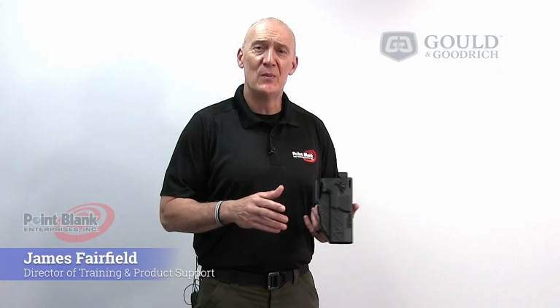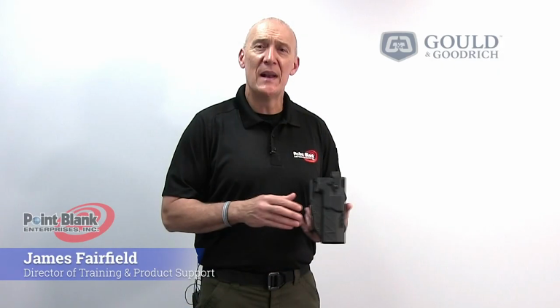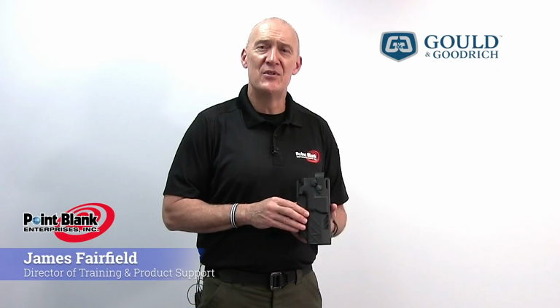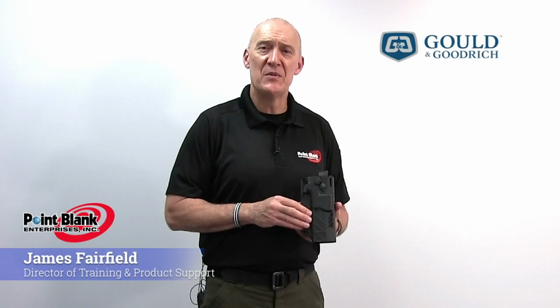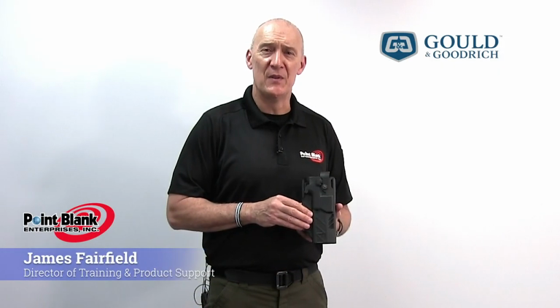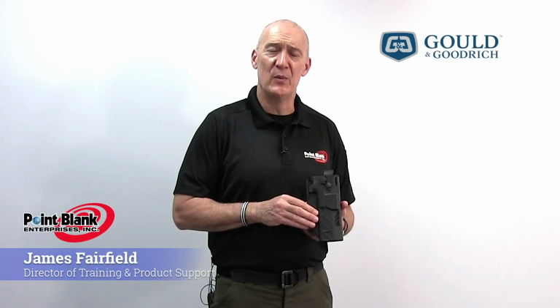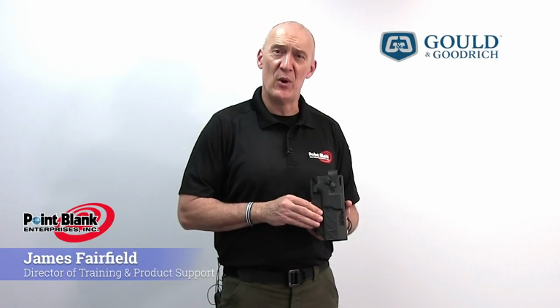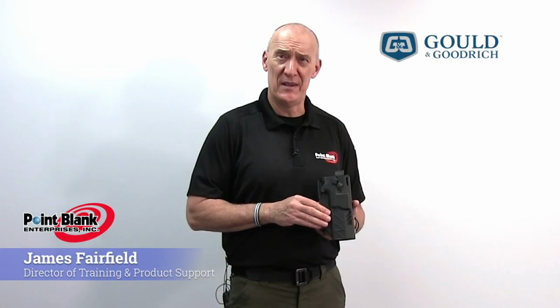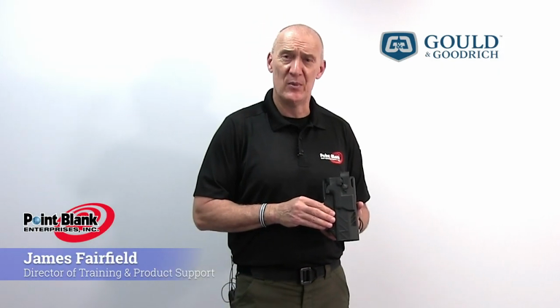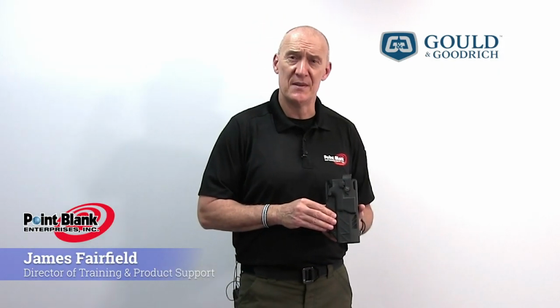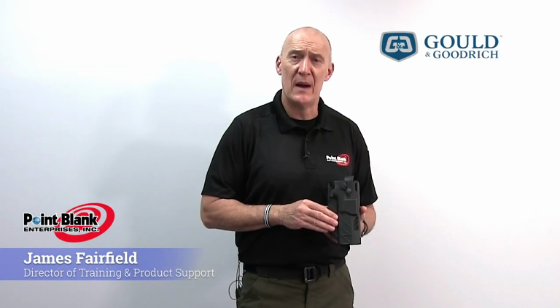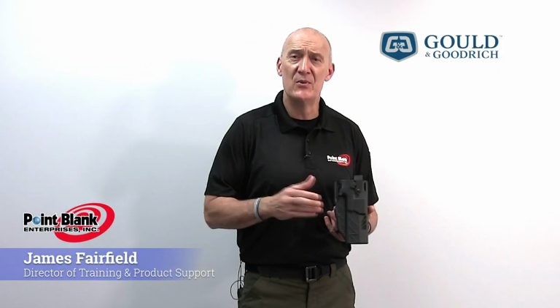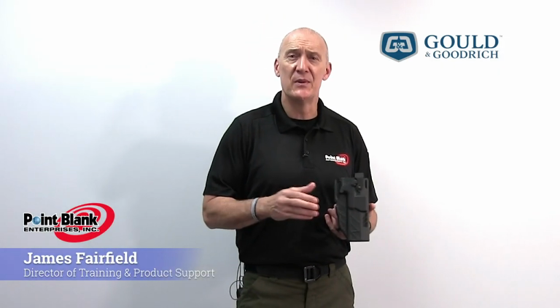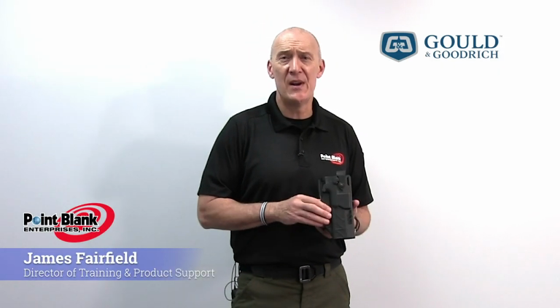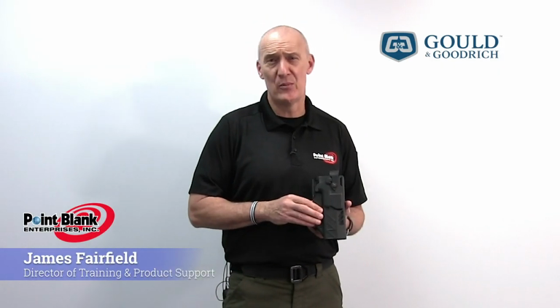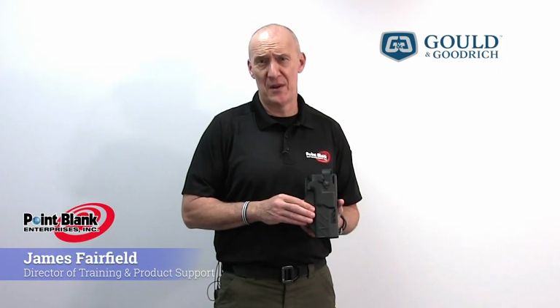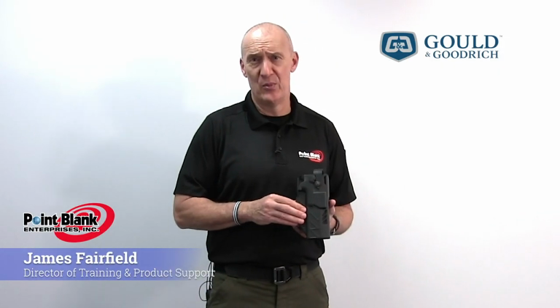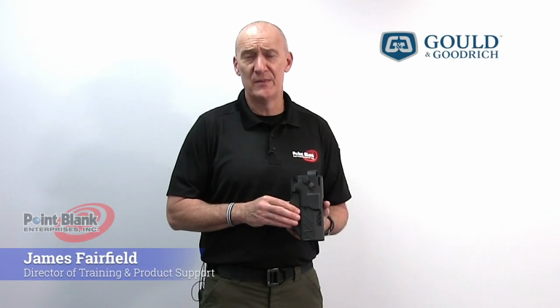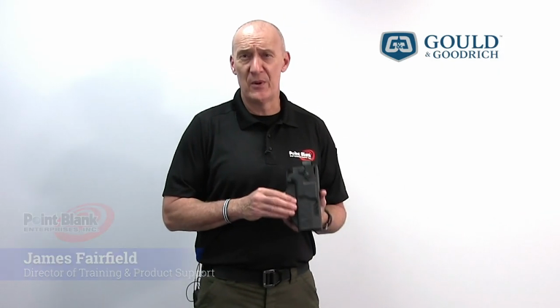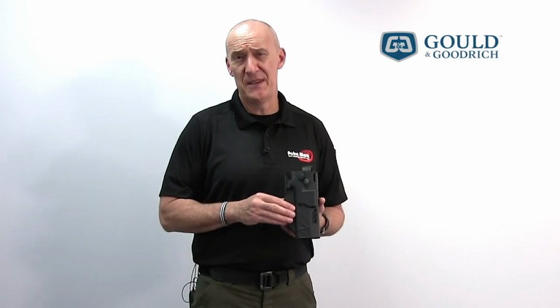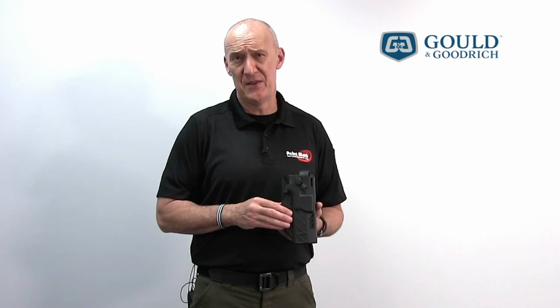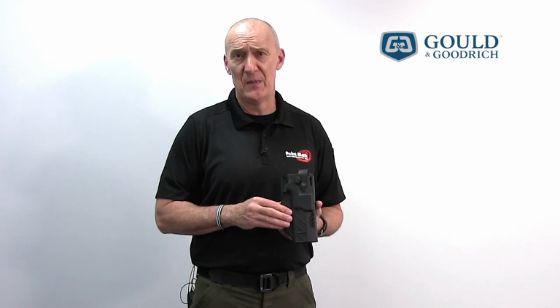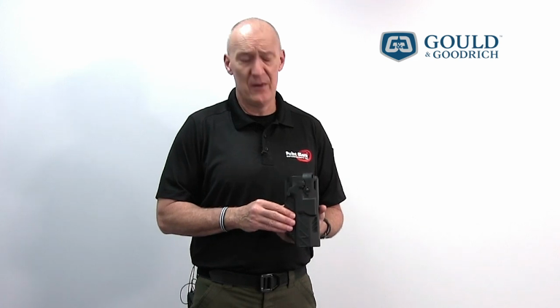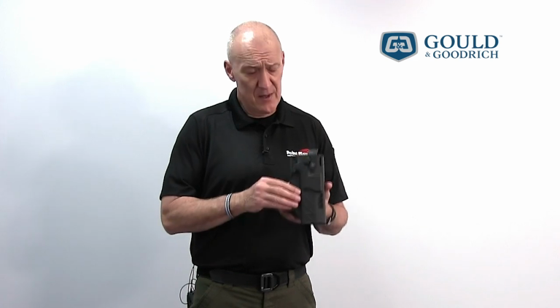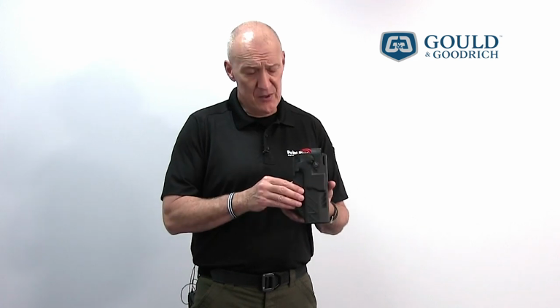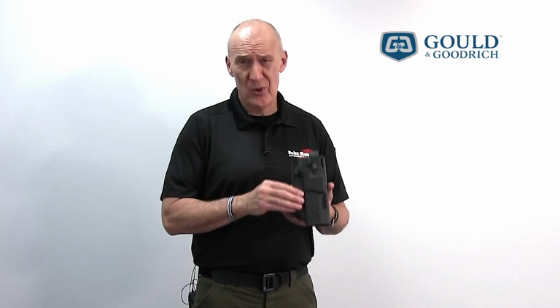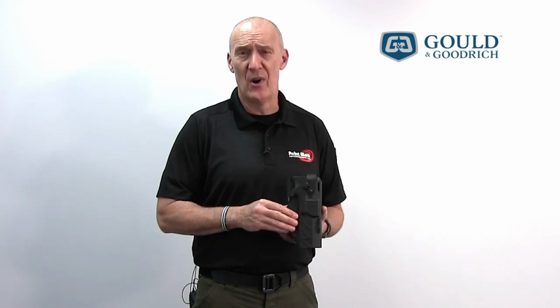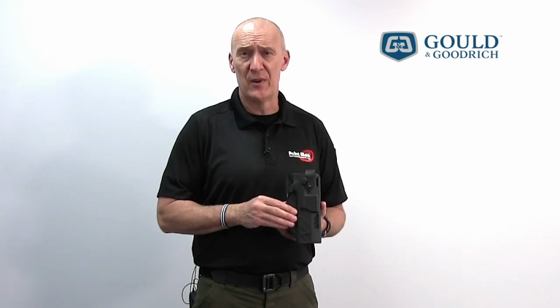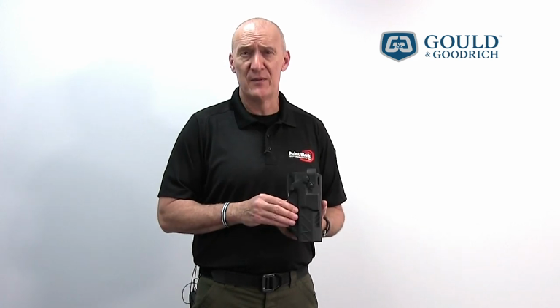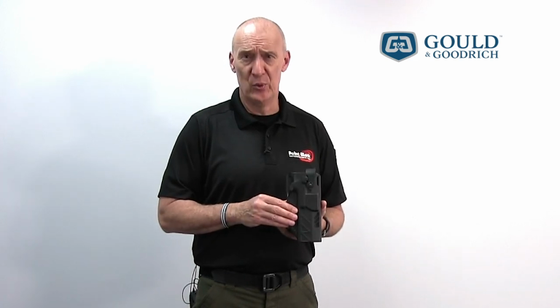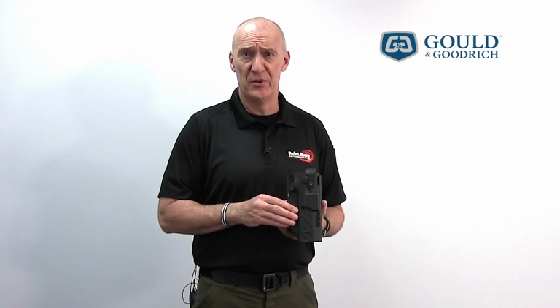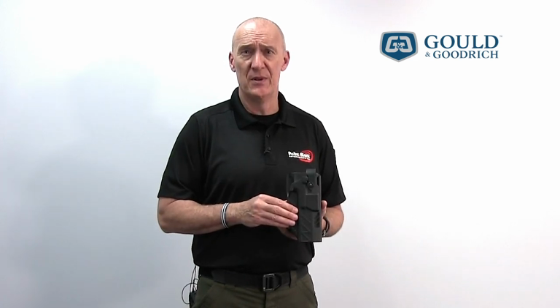My name is James Fairfield with Point Blank Enterprises. I'm the director of training and product support, and we're here today to talk about the new holster offering from Gould & Goodrich.